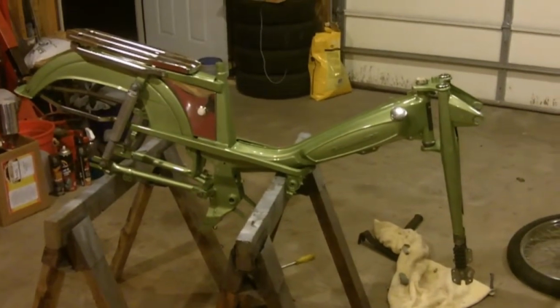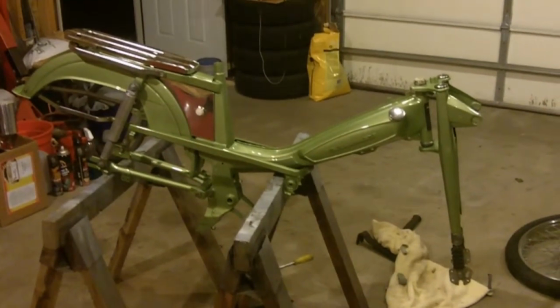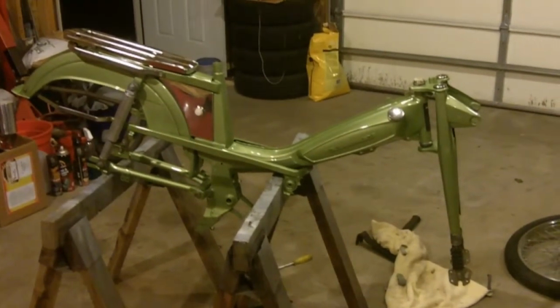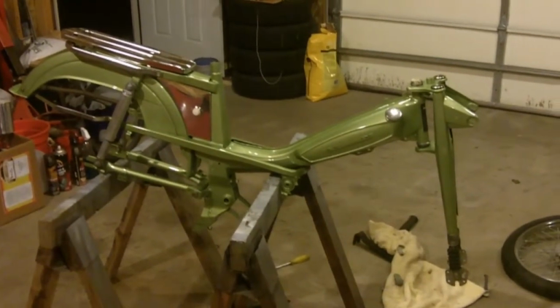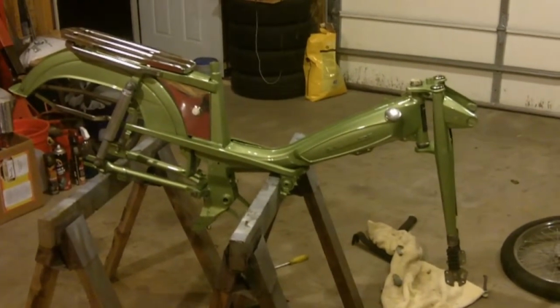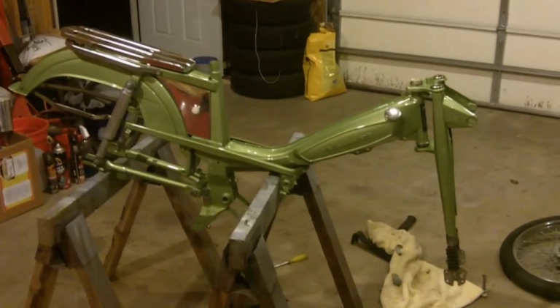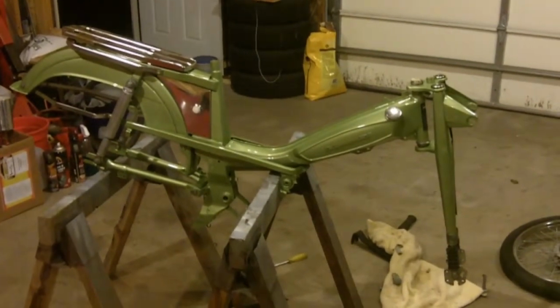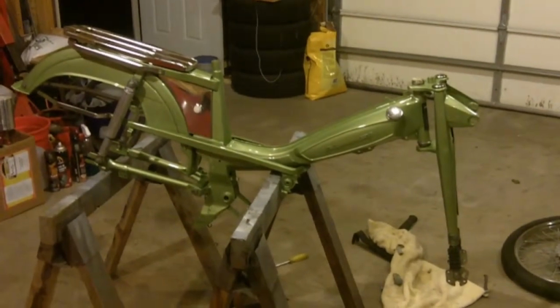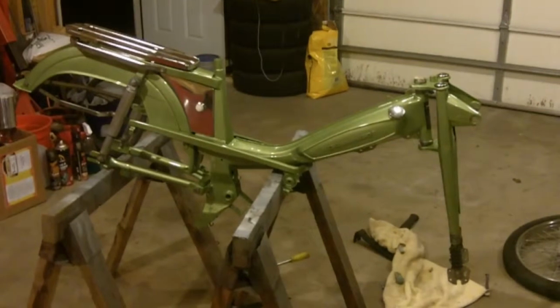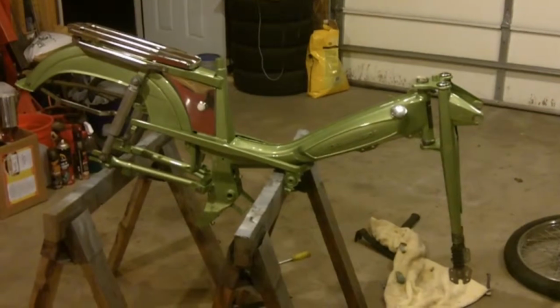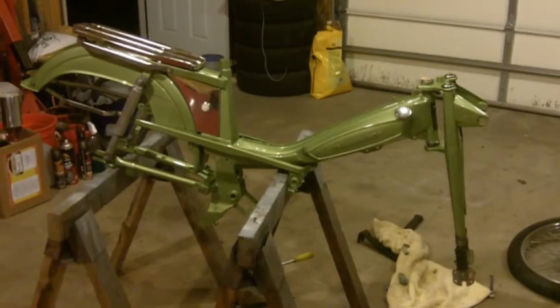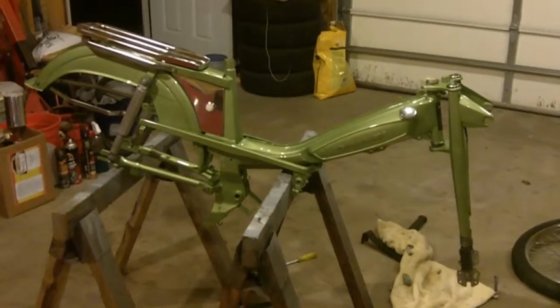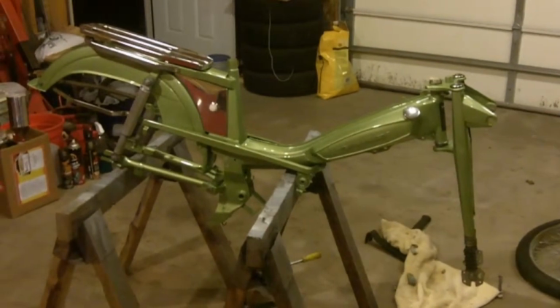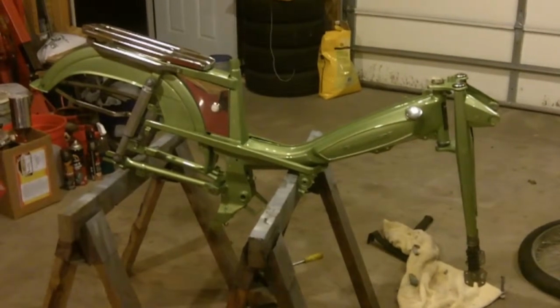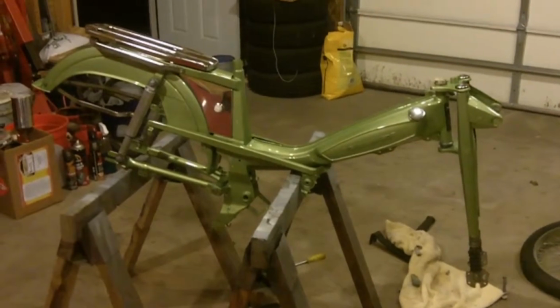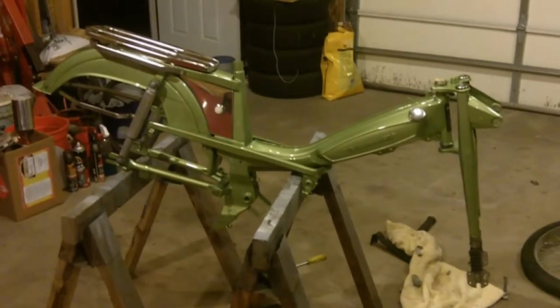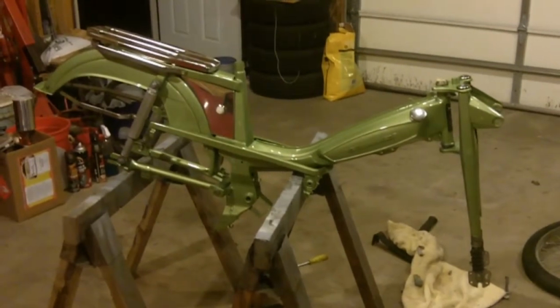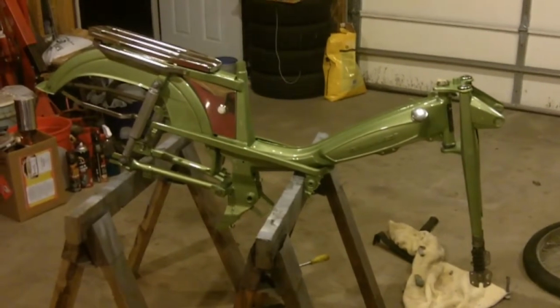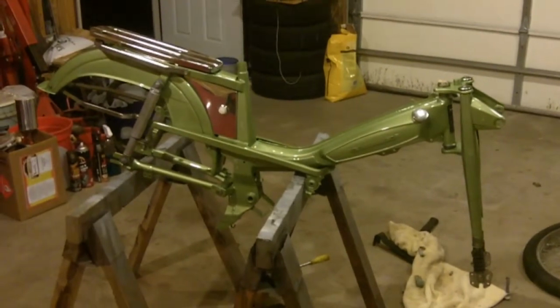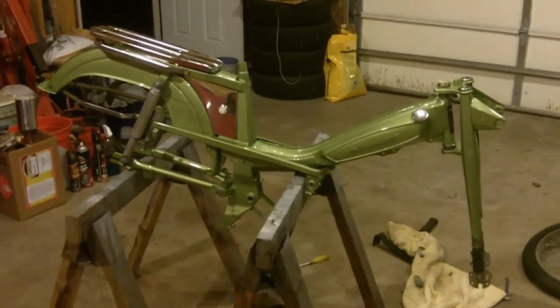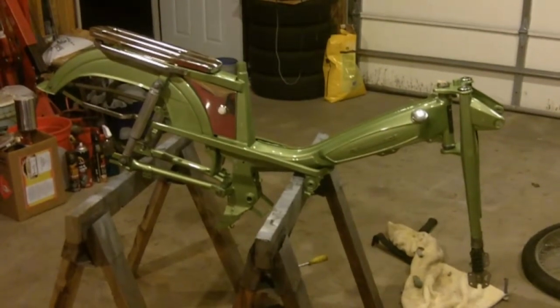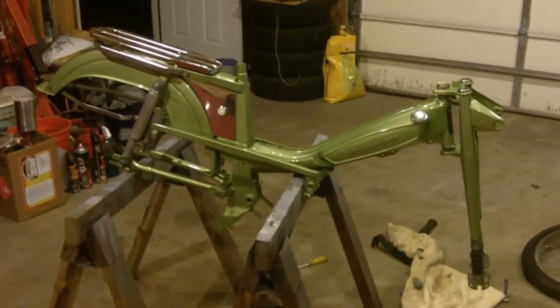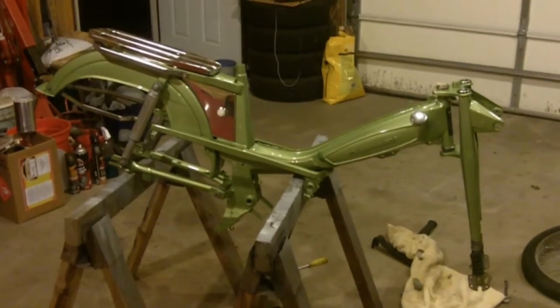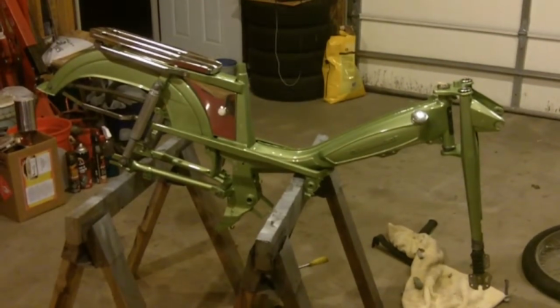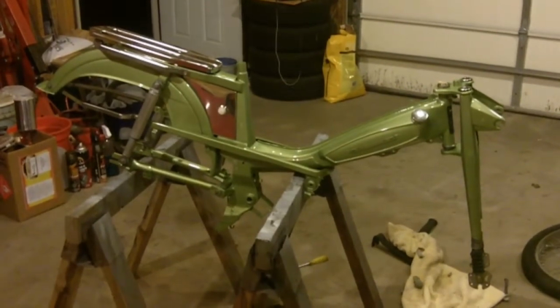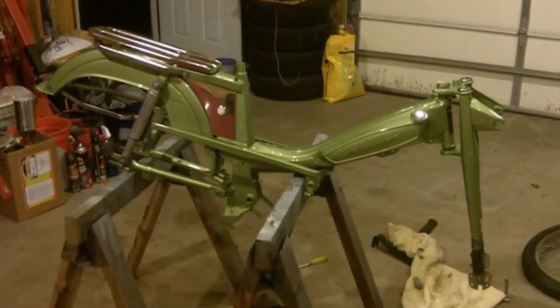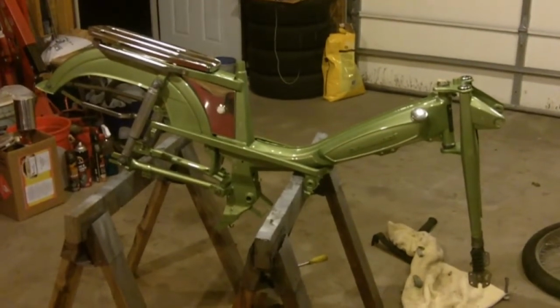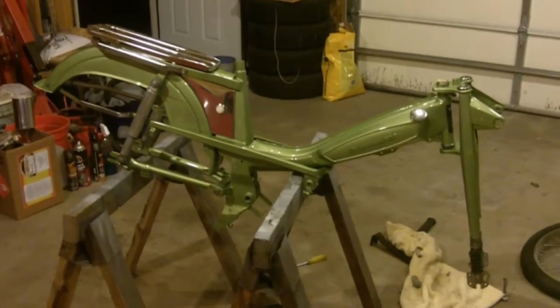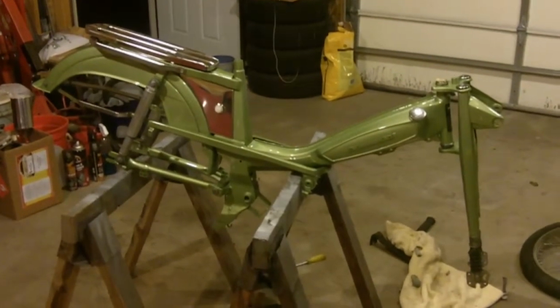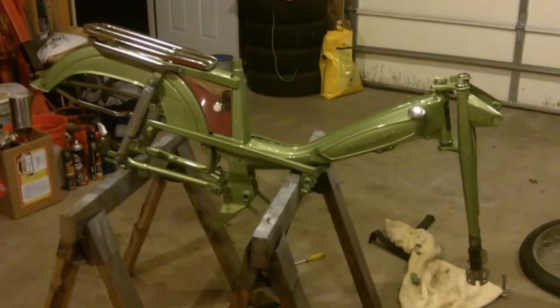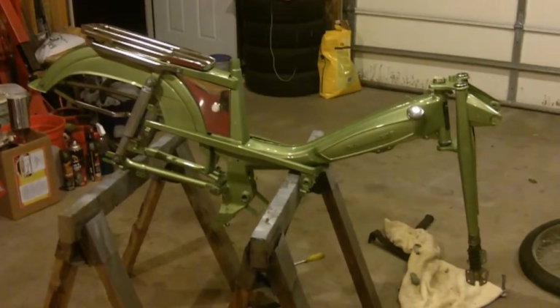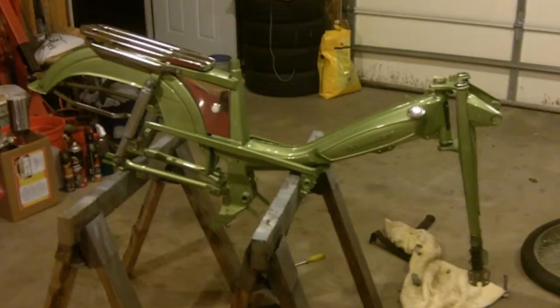Those forks really suck to get back on, FYI. But they're on, so that's that.